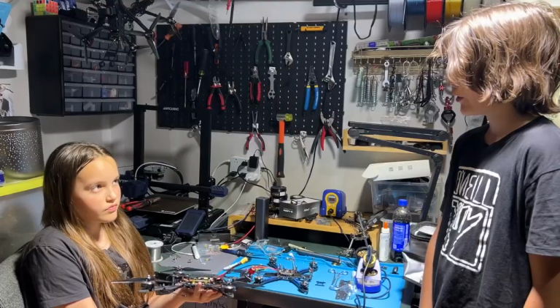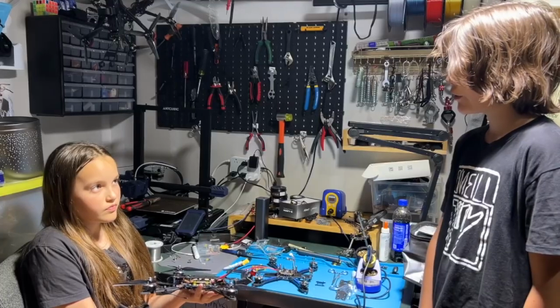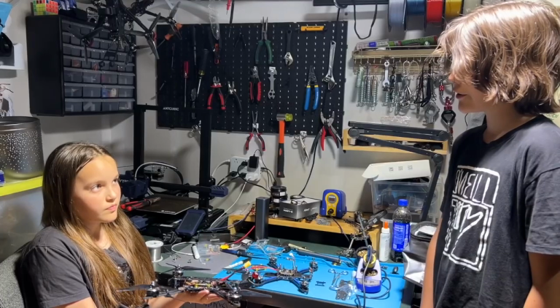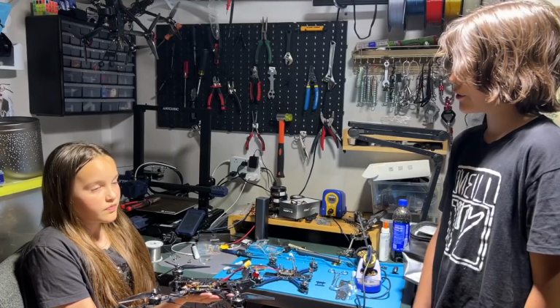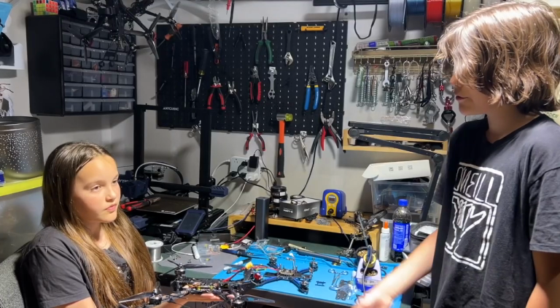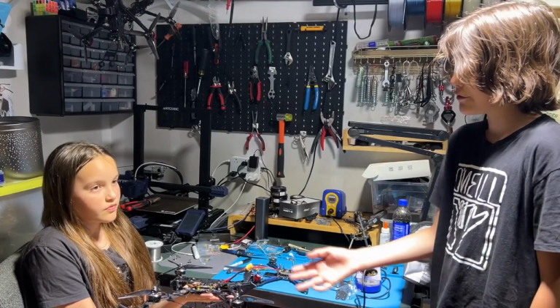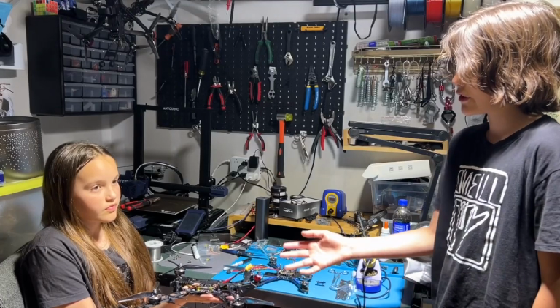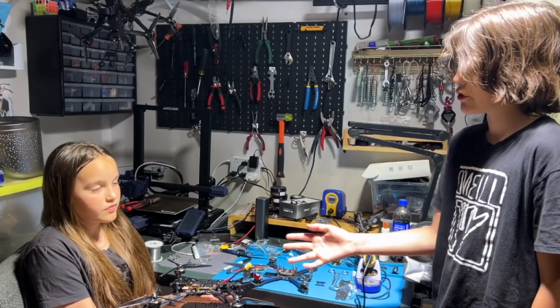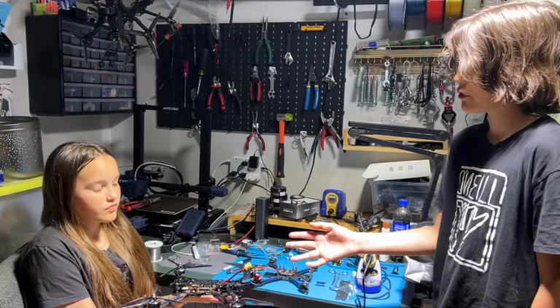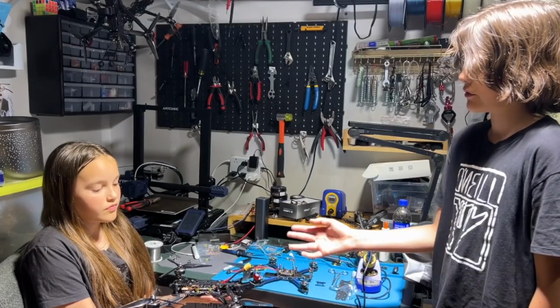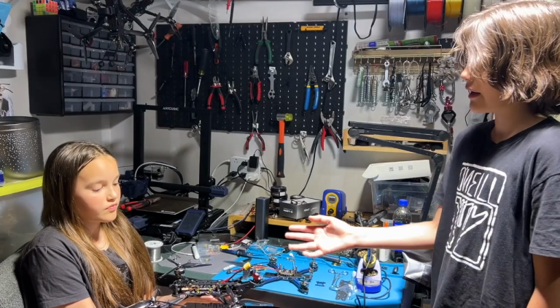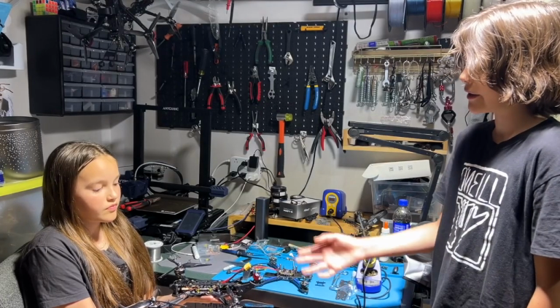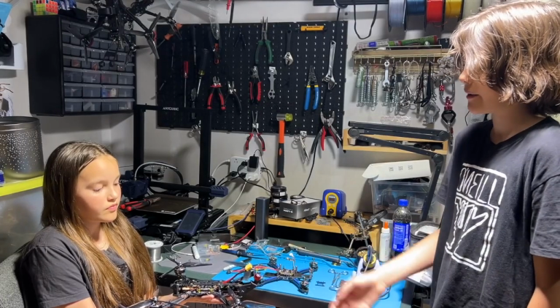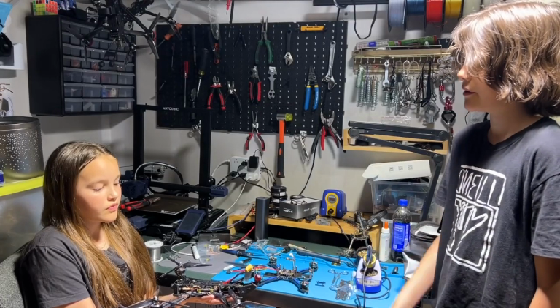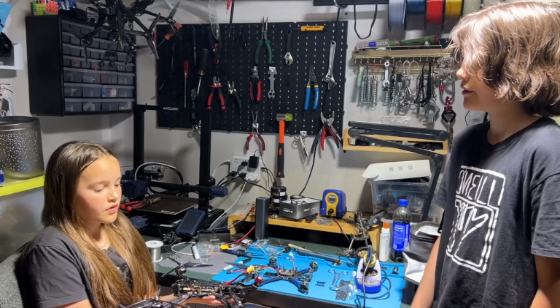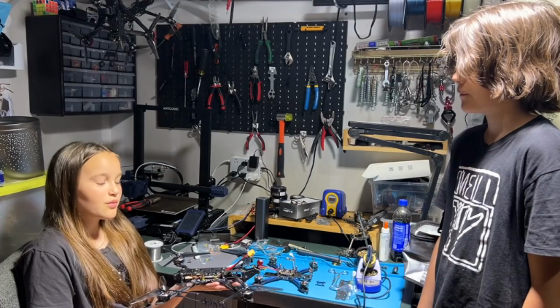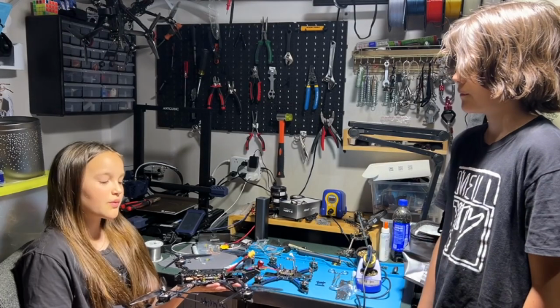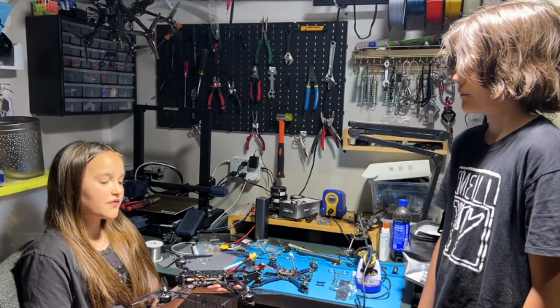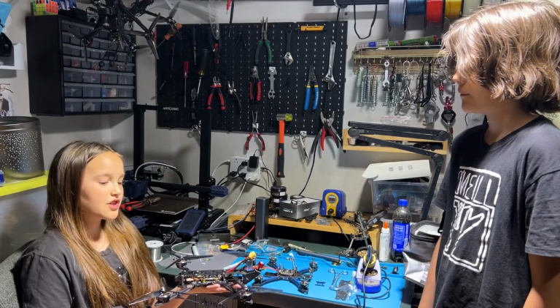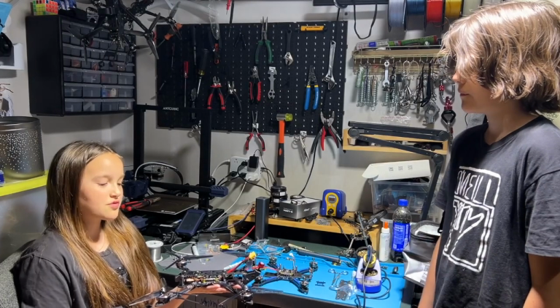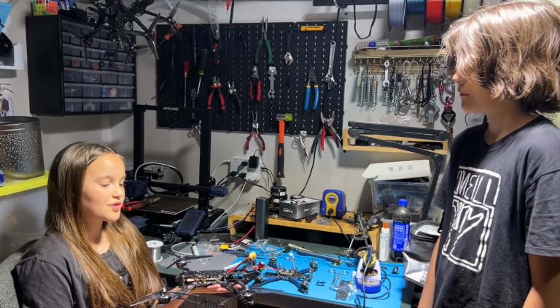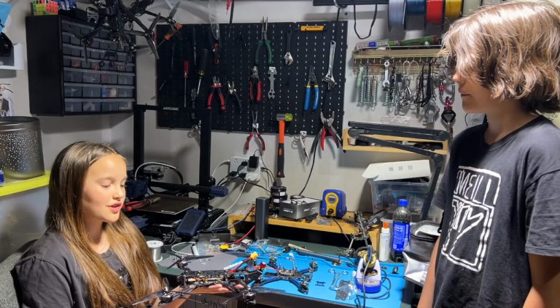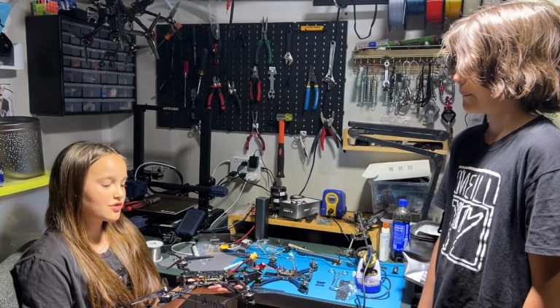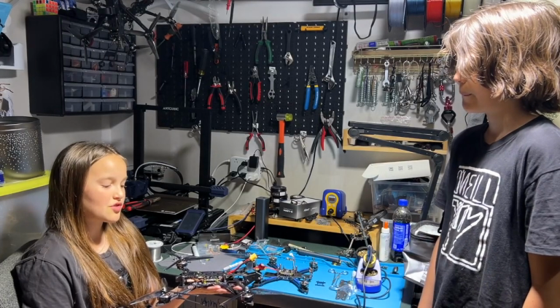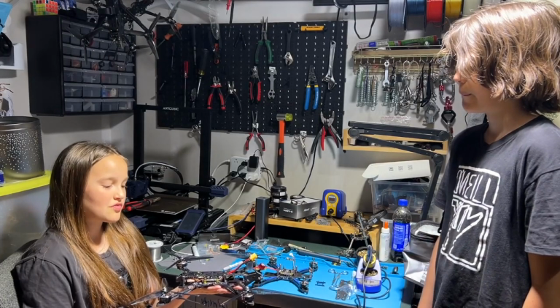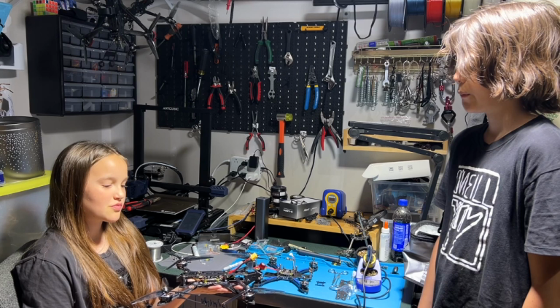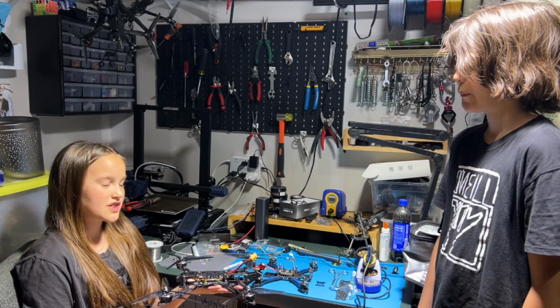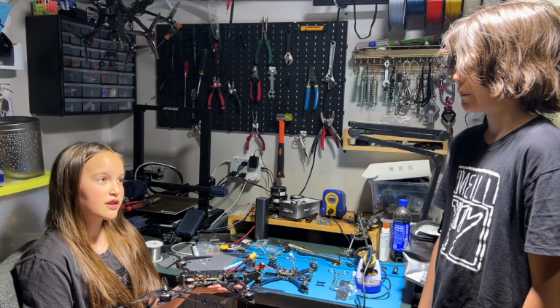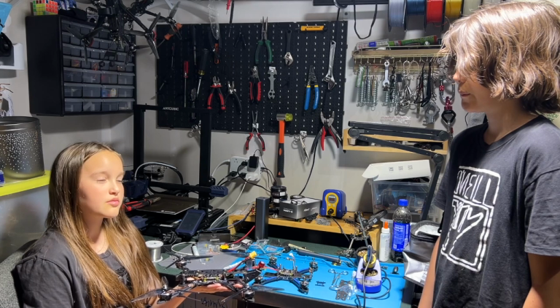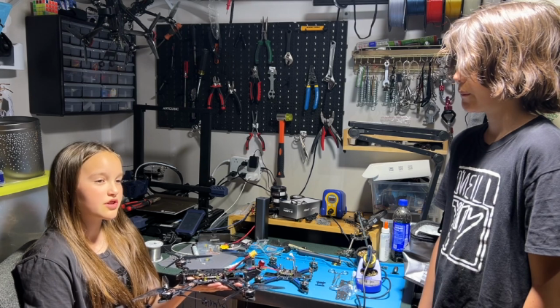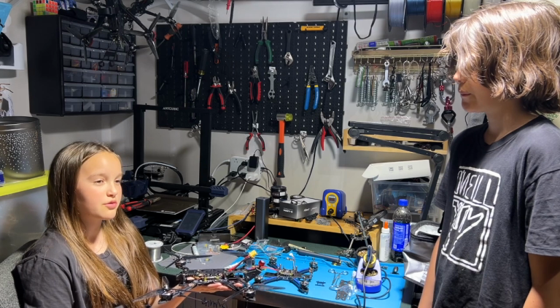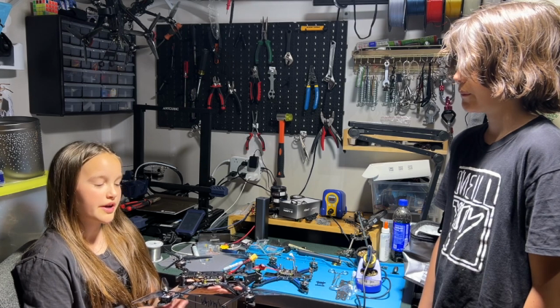Okay, so you finished the drone. Now what happens? When we finish building the drones, we send them to Ukraine.